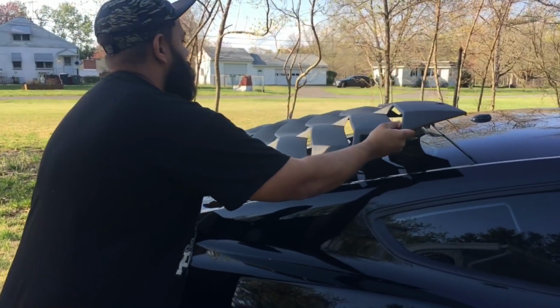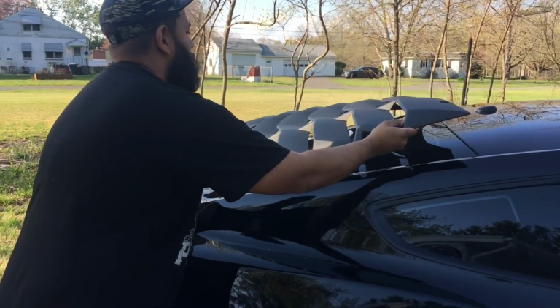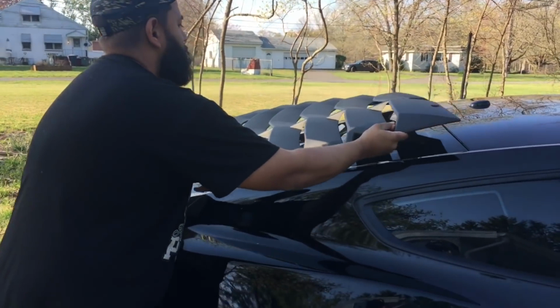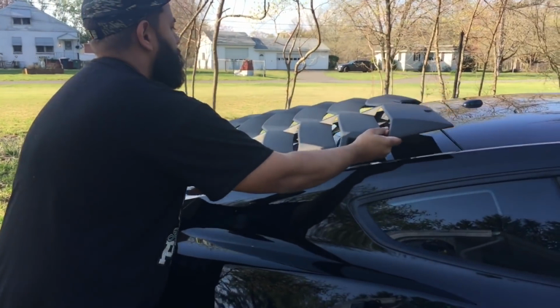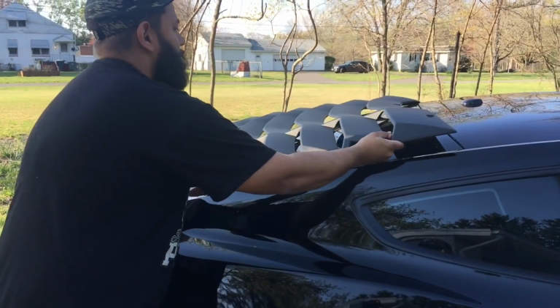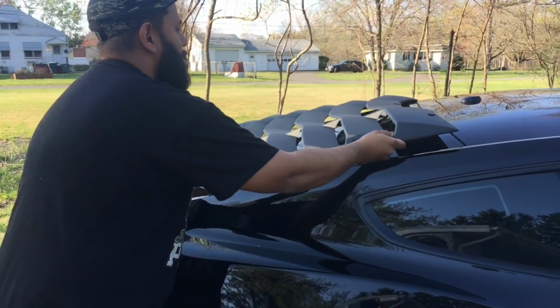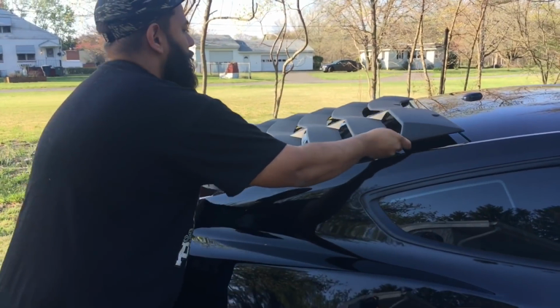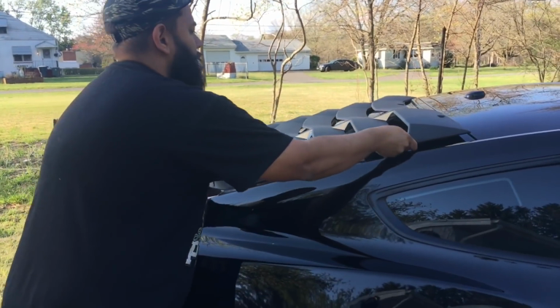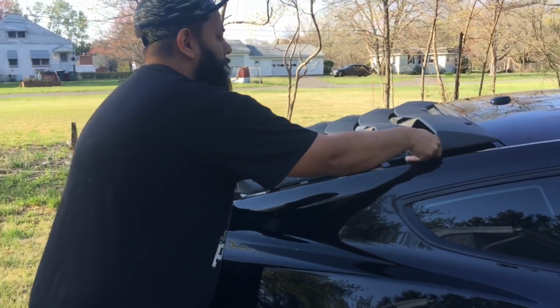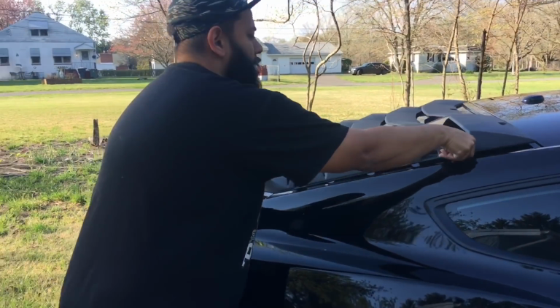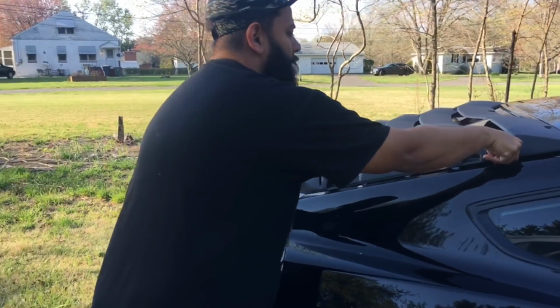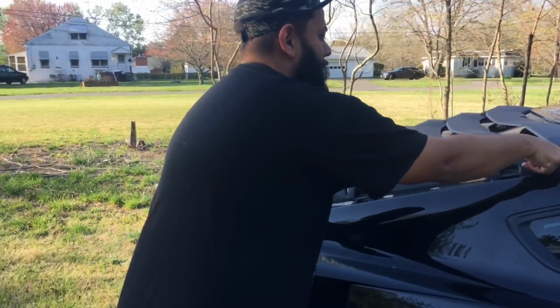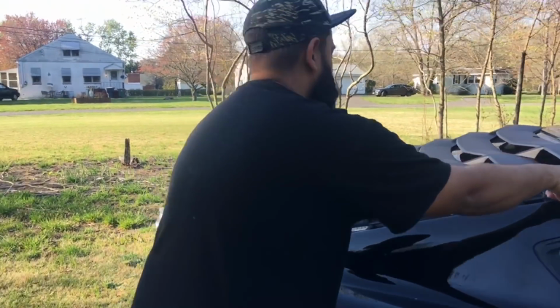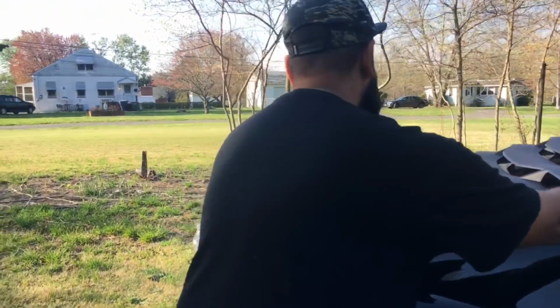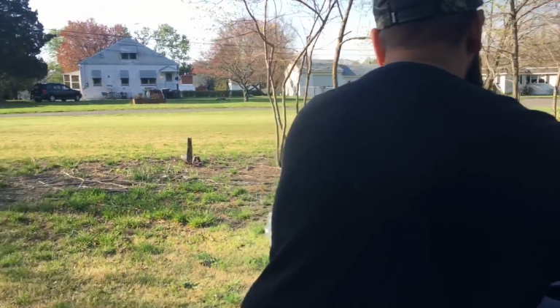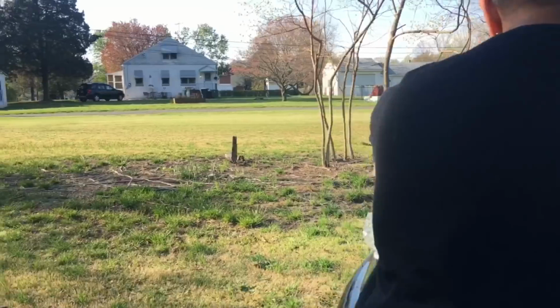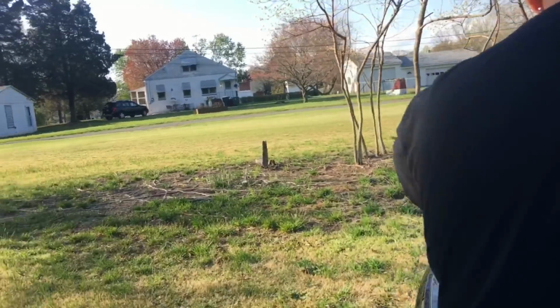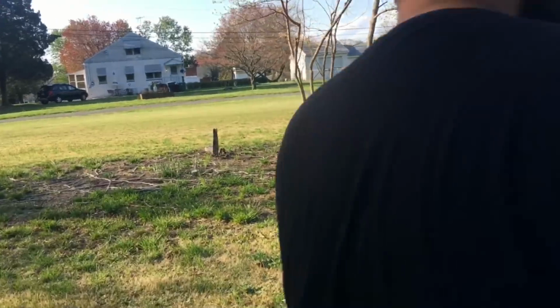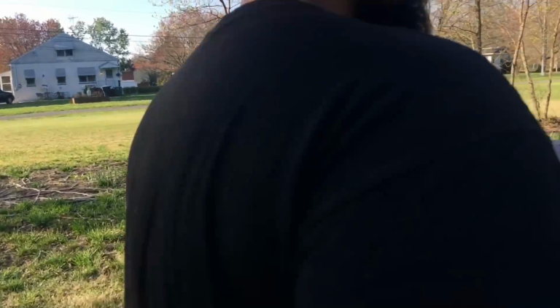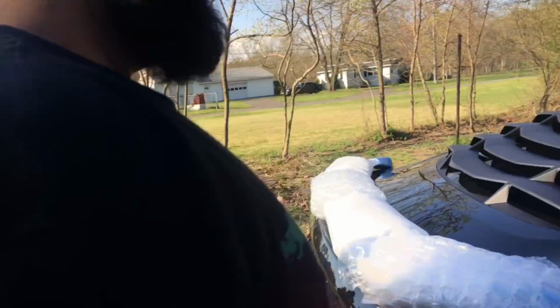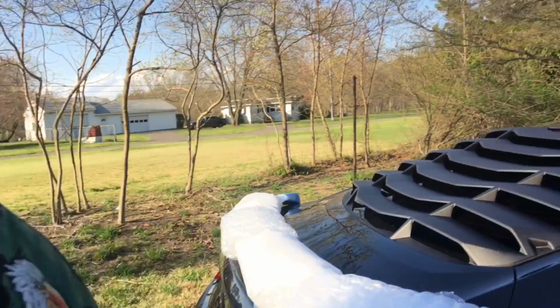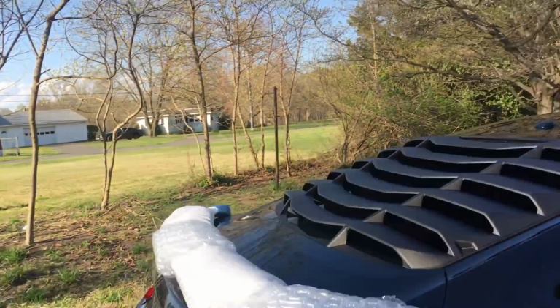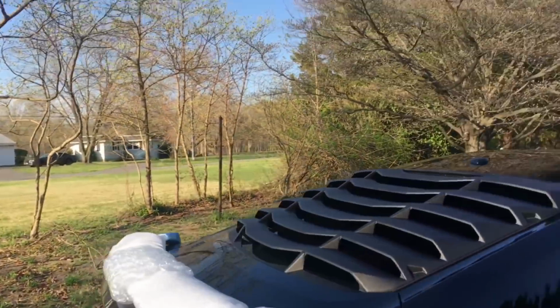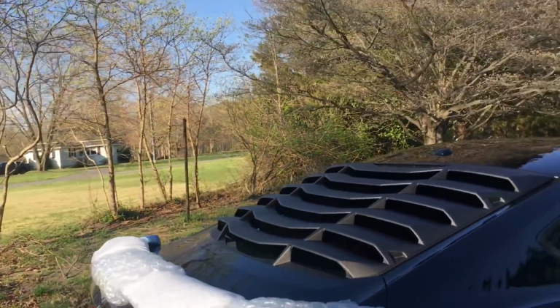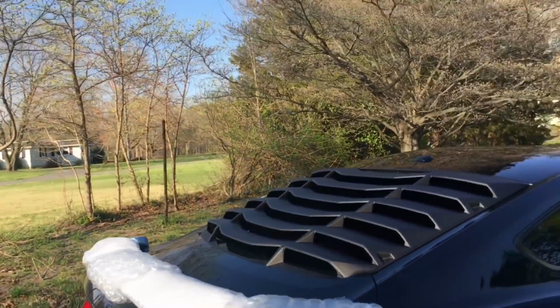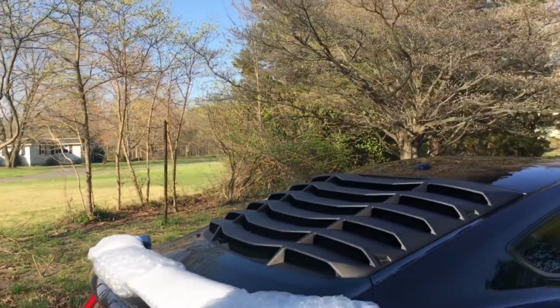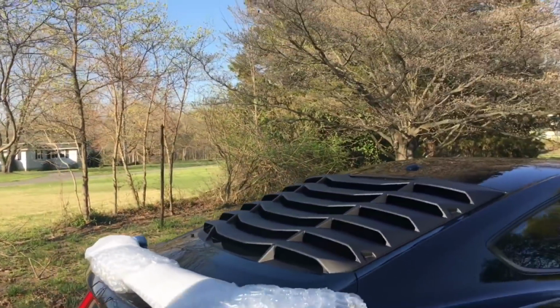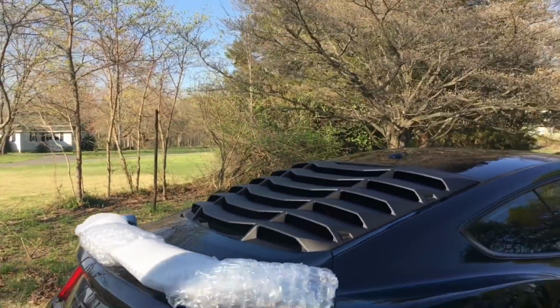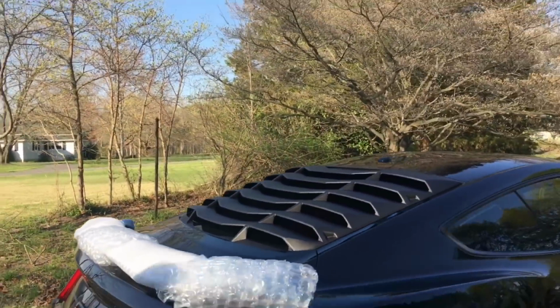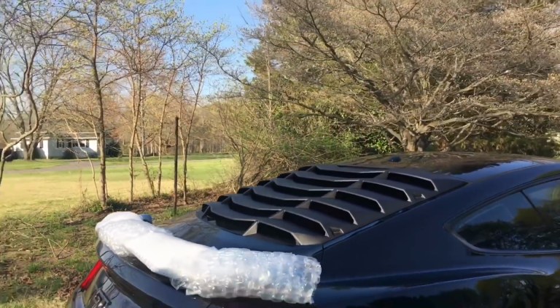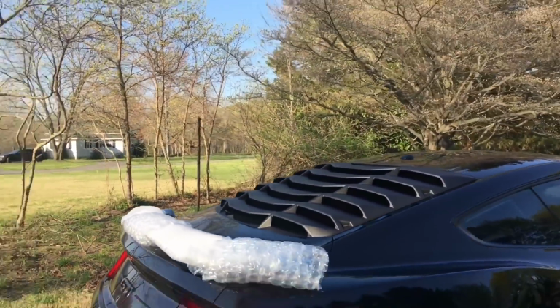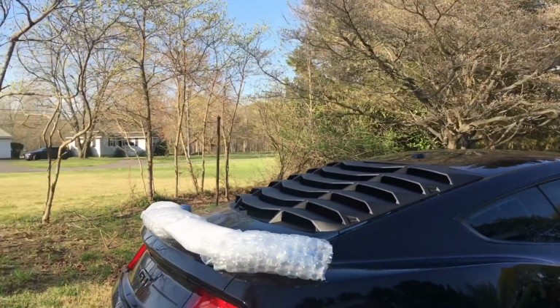This bad boy is going to fit right here on the rear window — it fits very nicely.